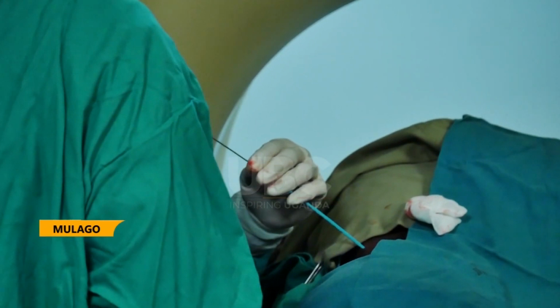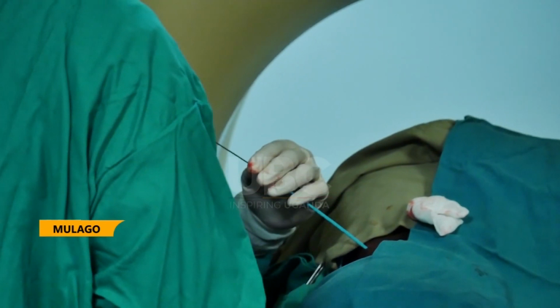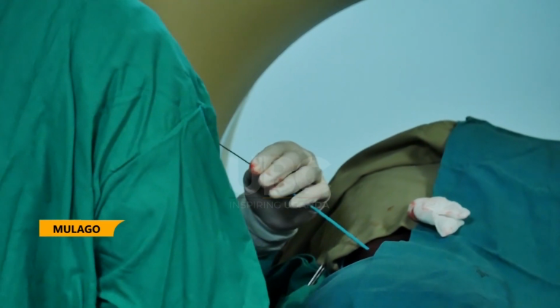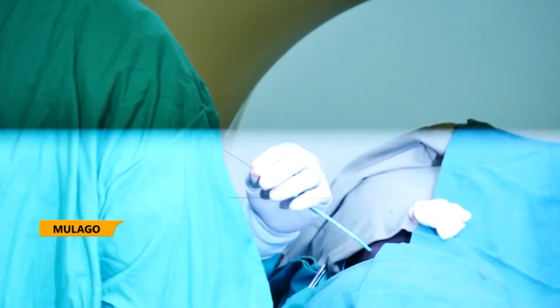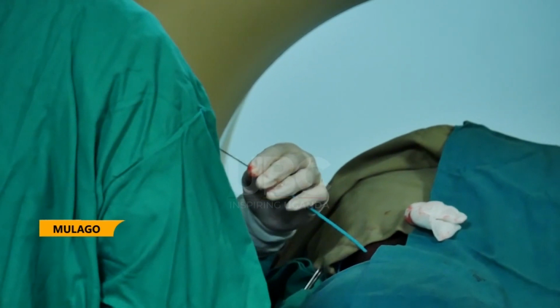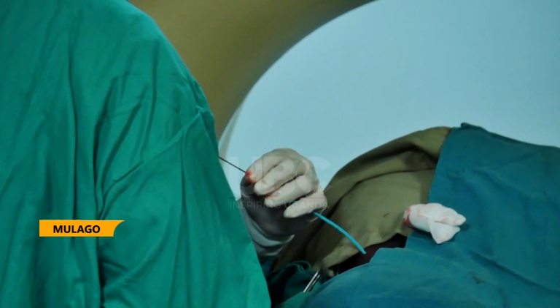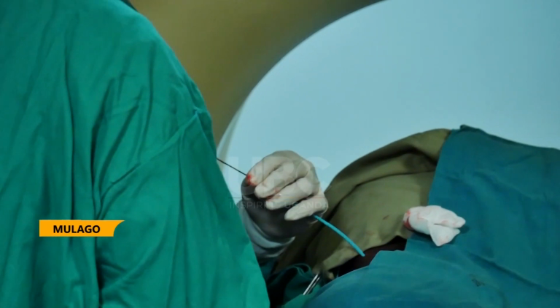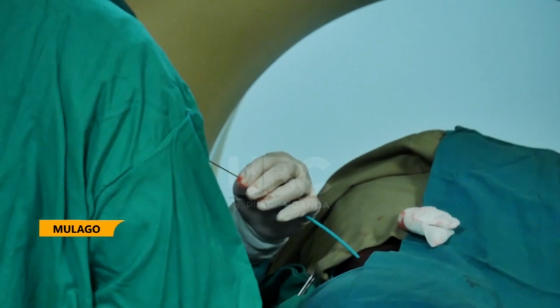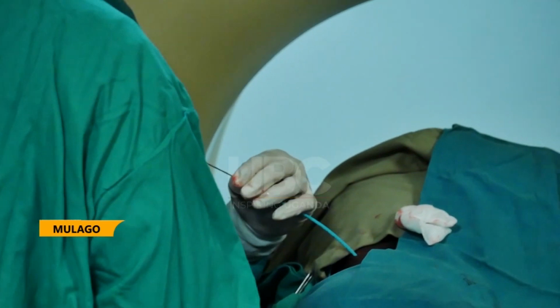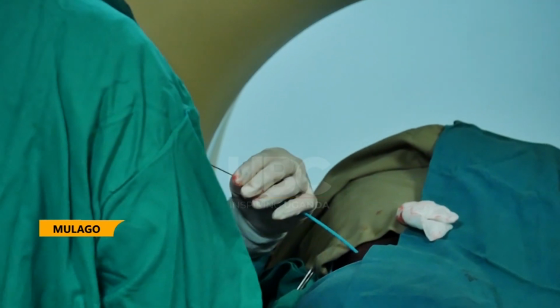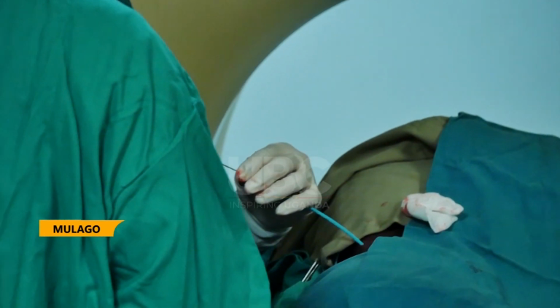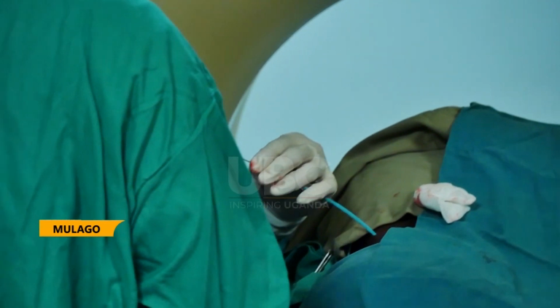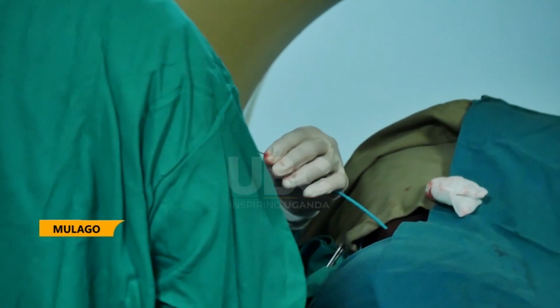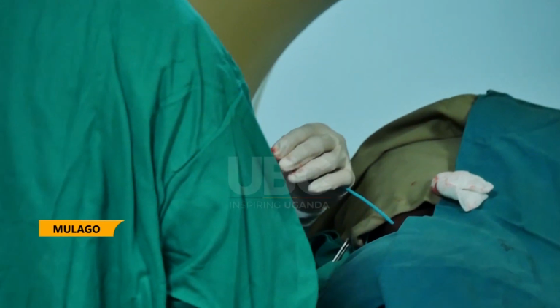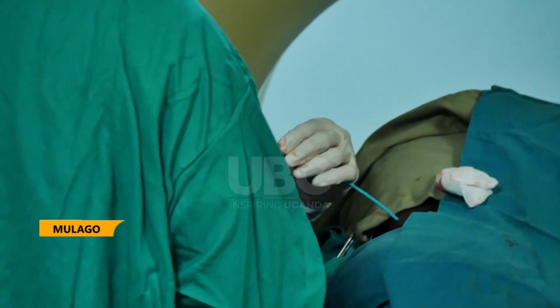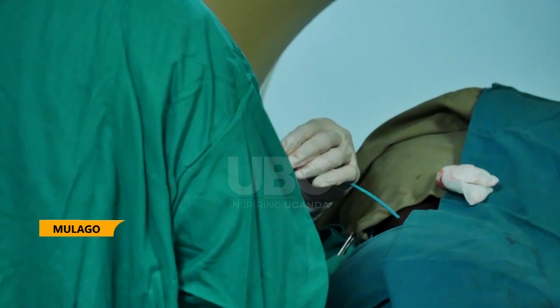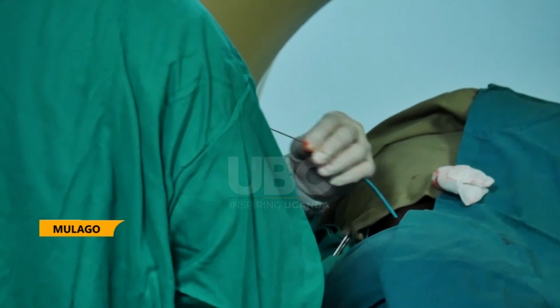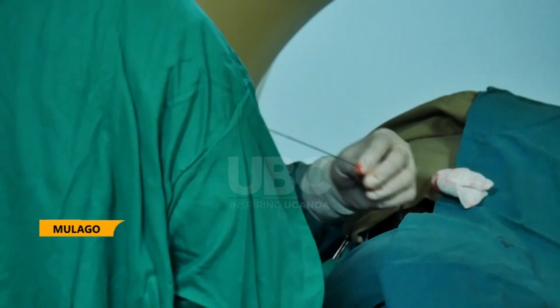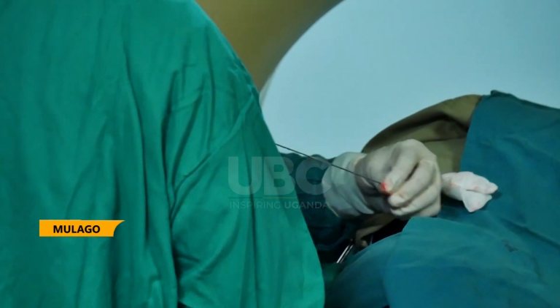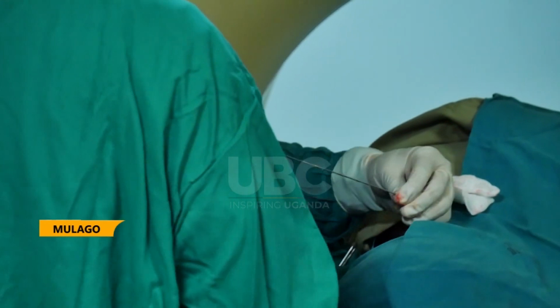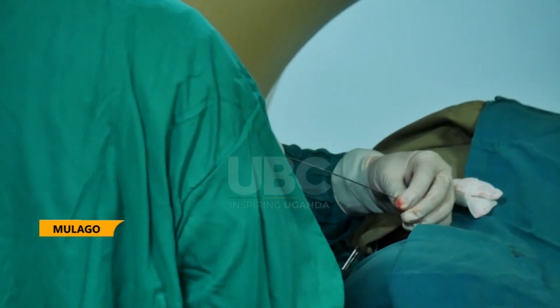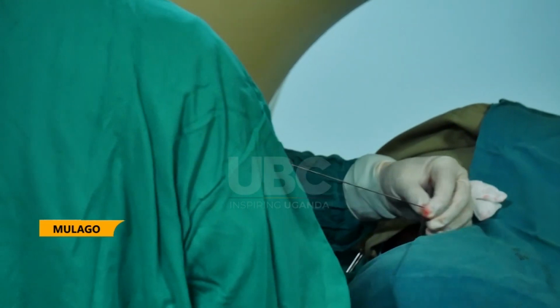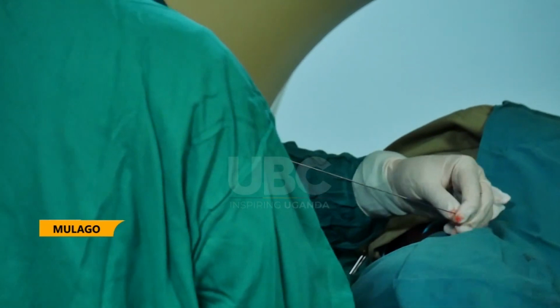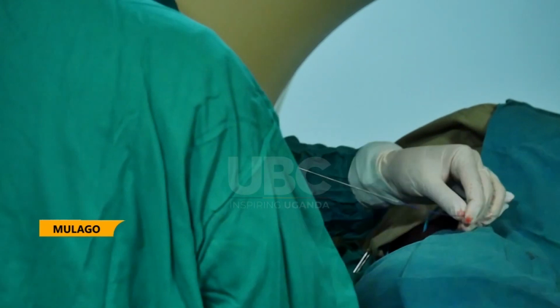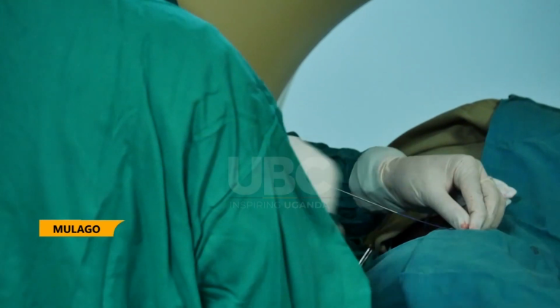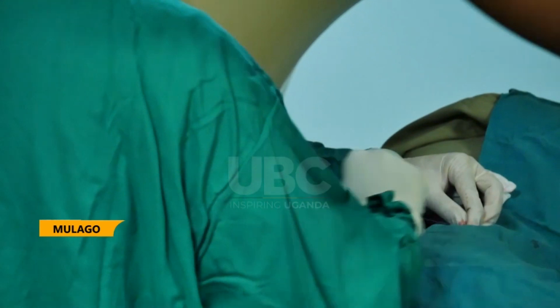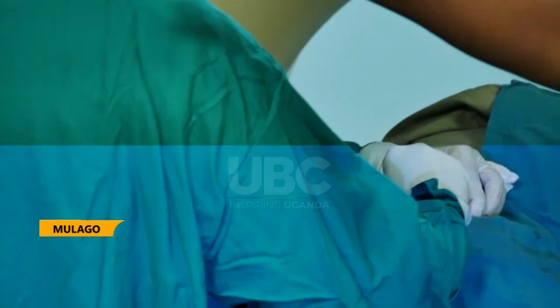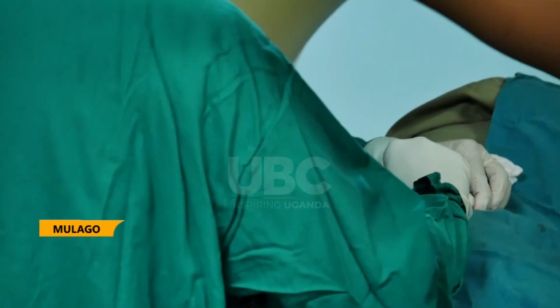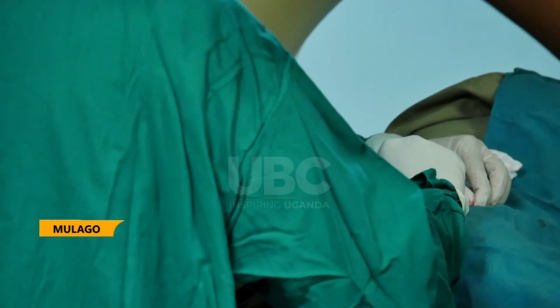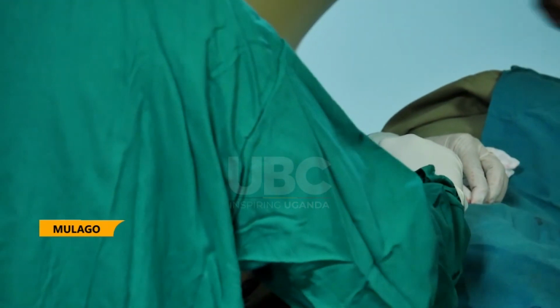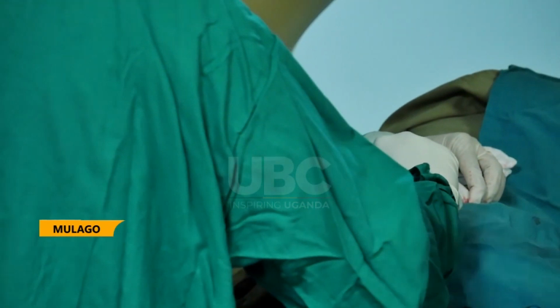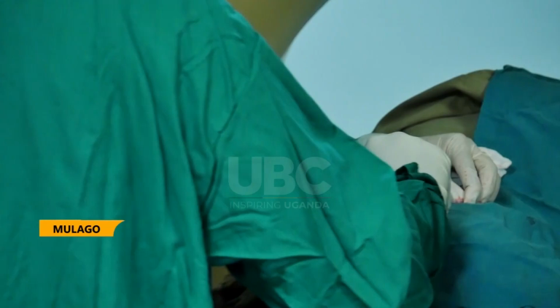The experts say procedures have less risk, less pain, and short recovery. Within 30 minutes, the patient can walk home.